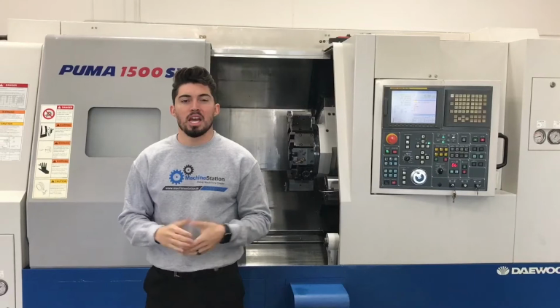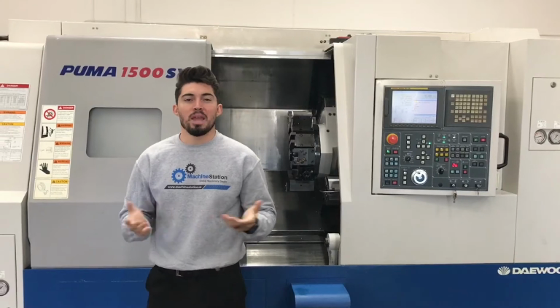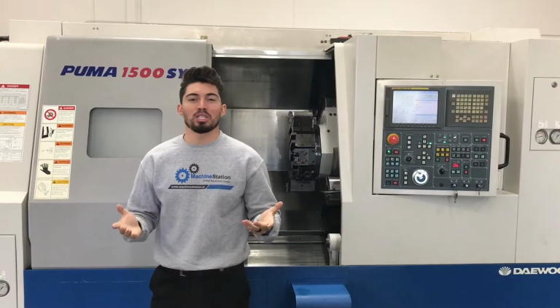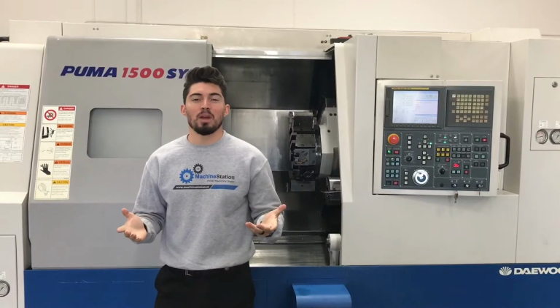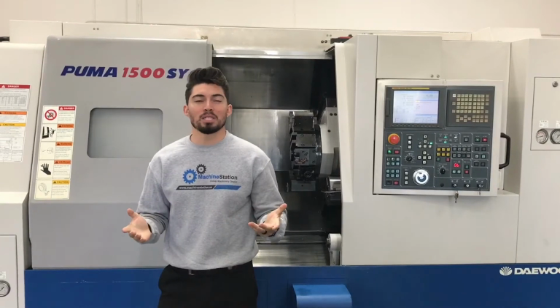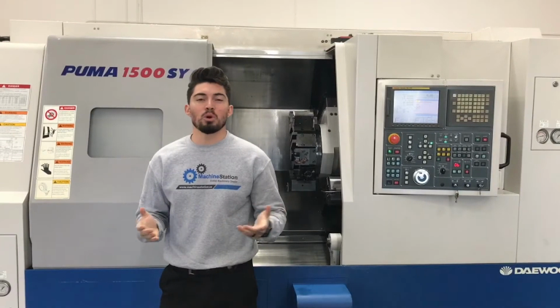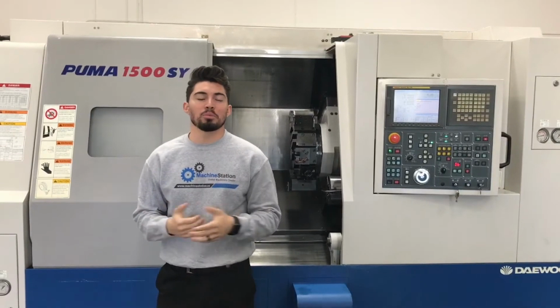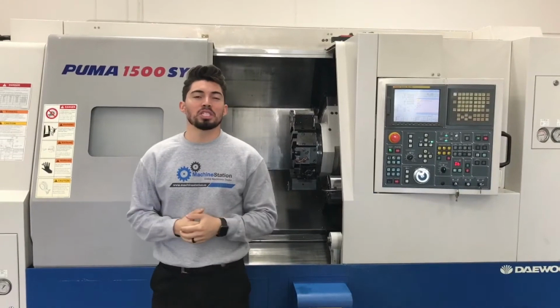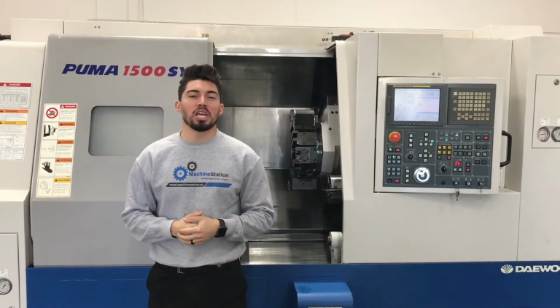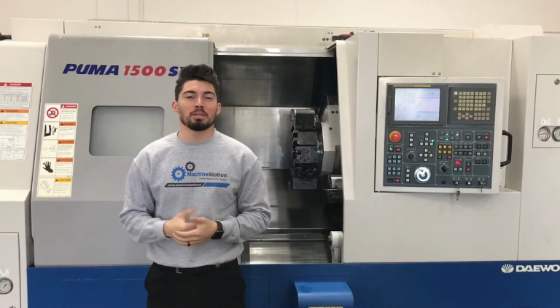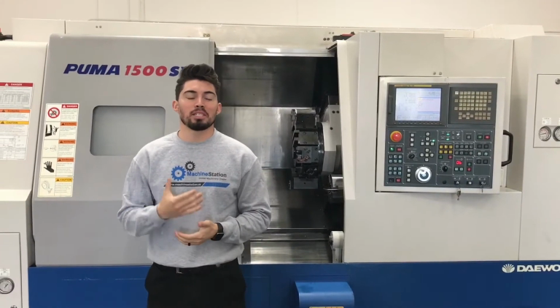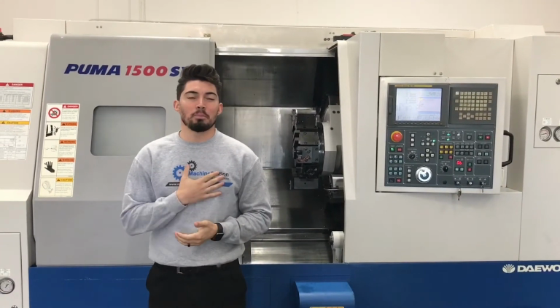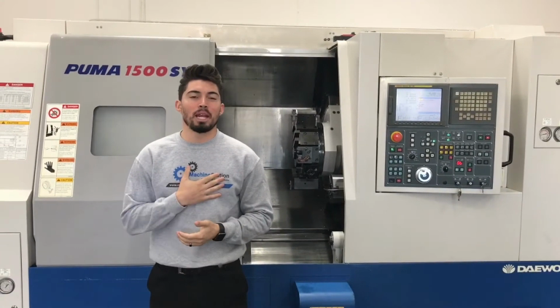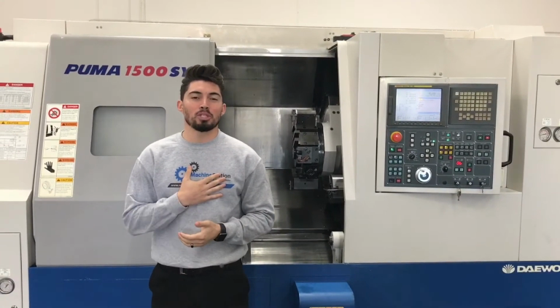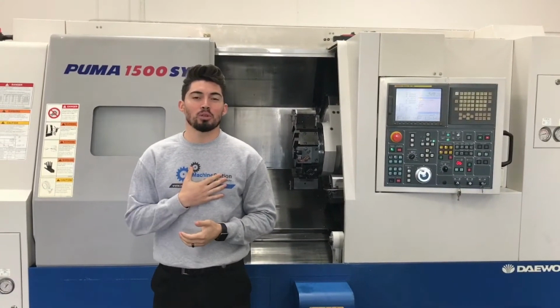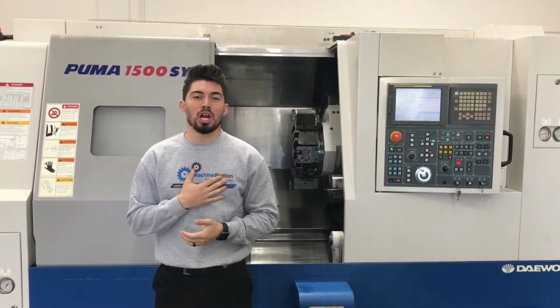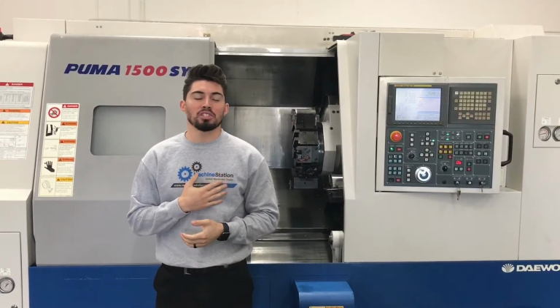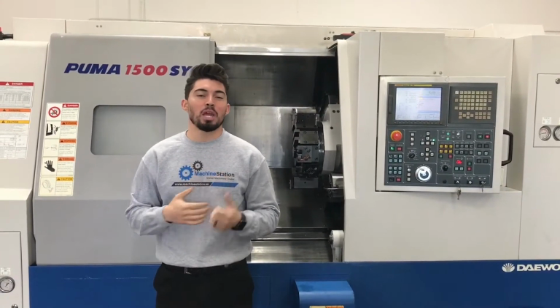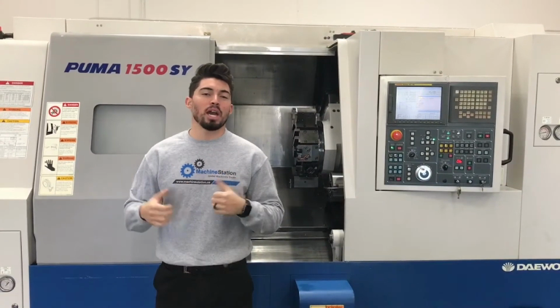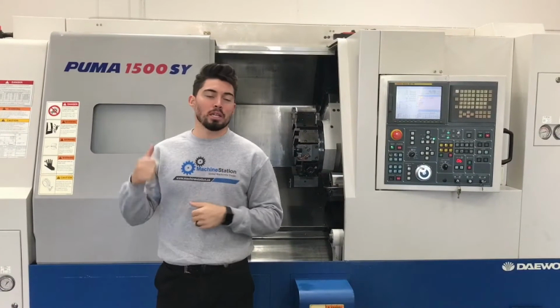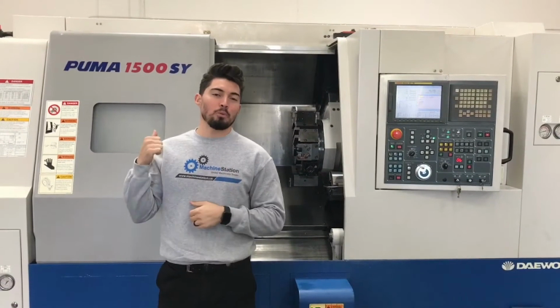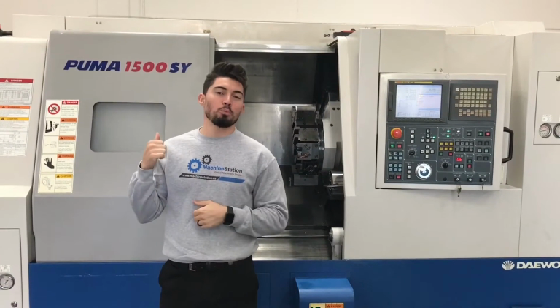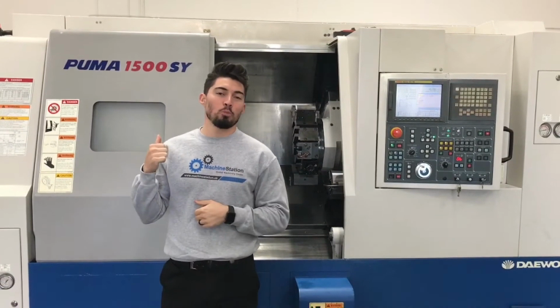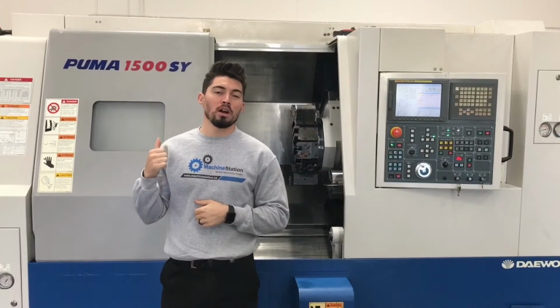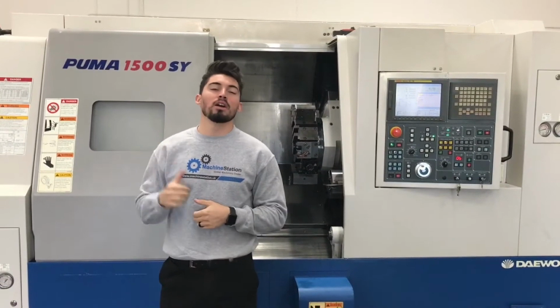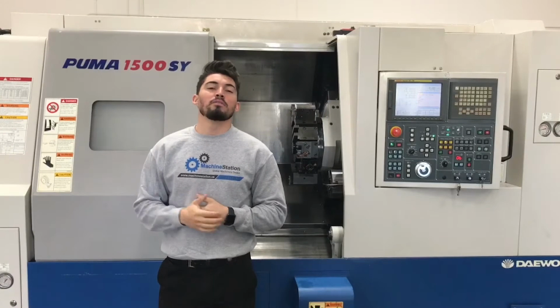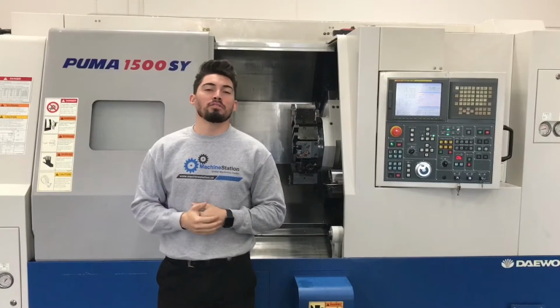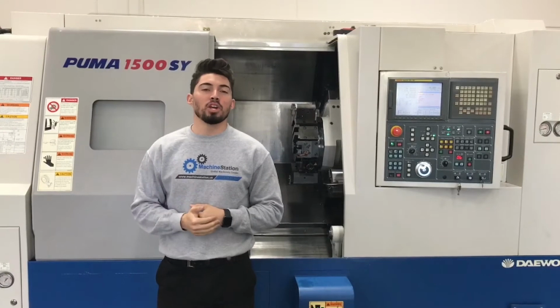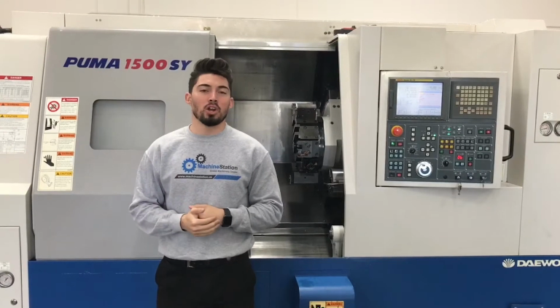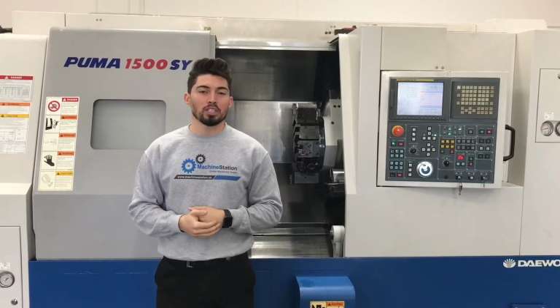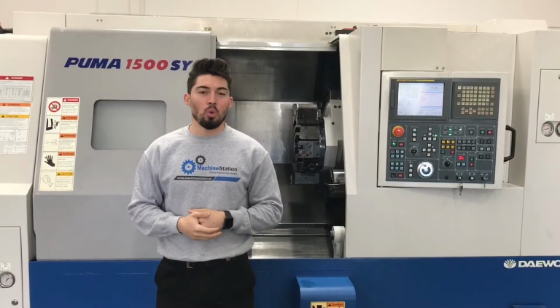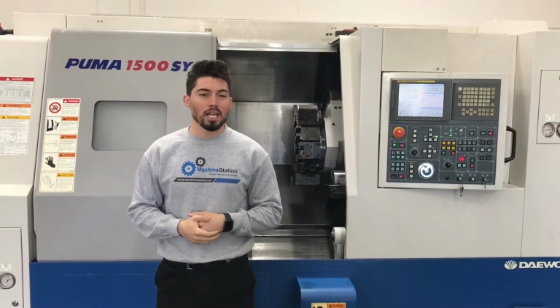Hey, what's up guys? Welcome to Machine Station. My name is Joe Travis. Today we got a Doosan Puma 1500SY.